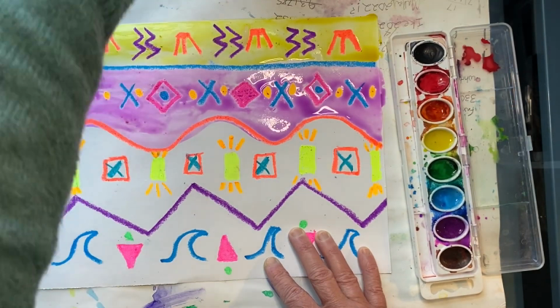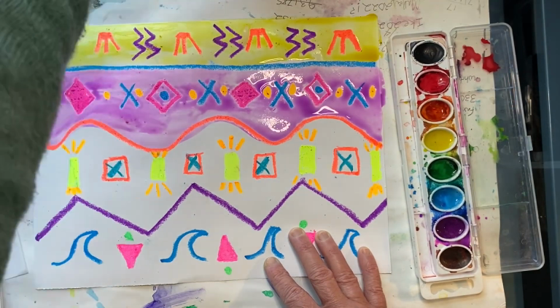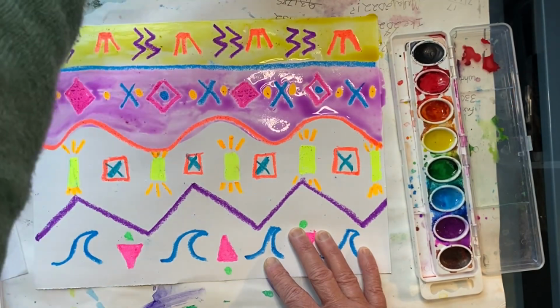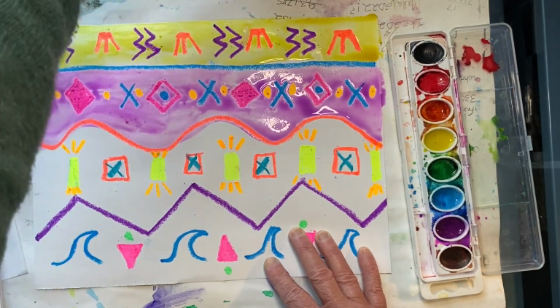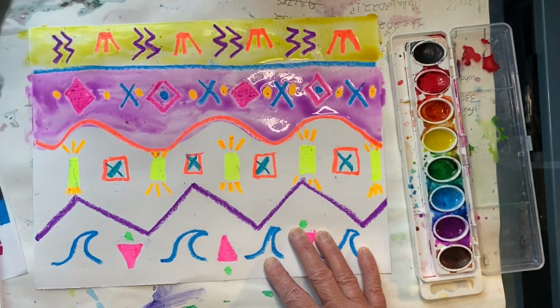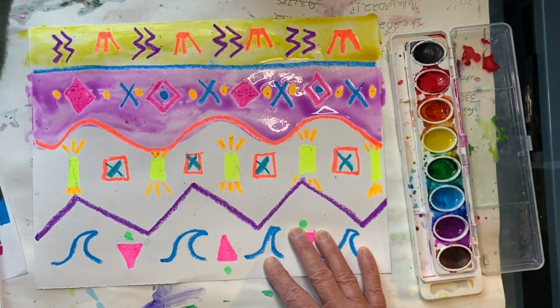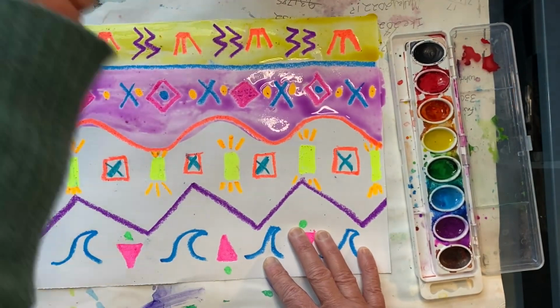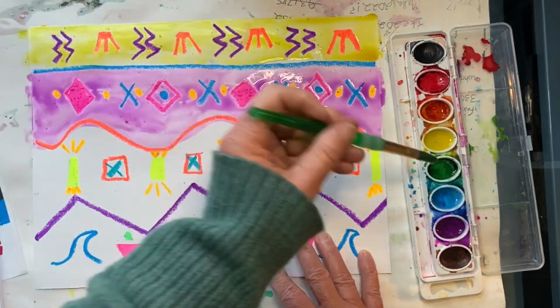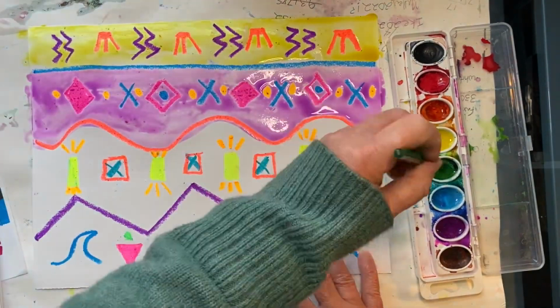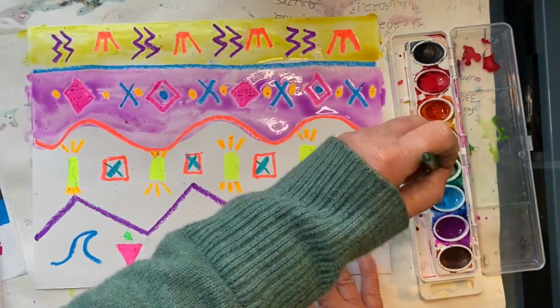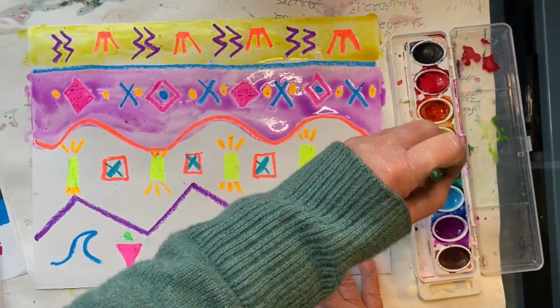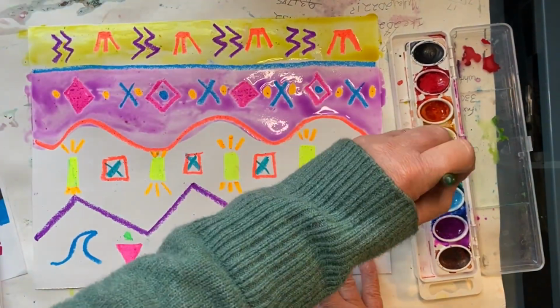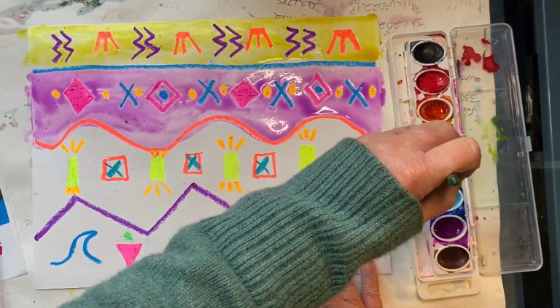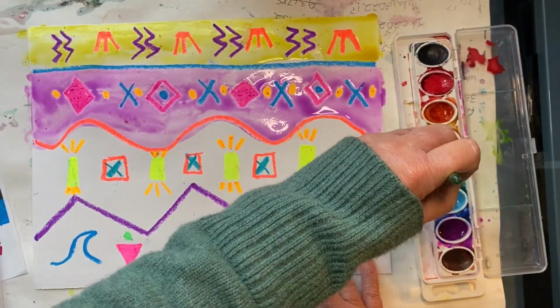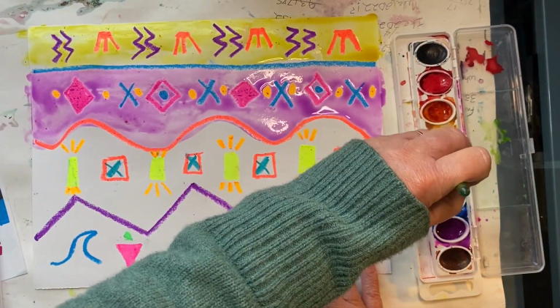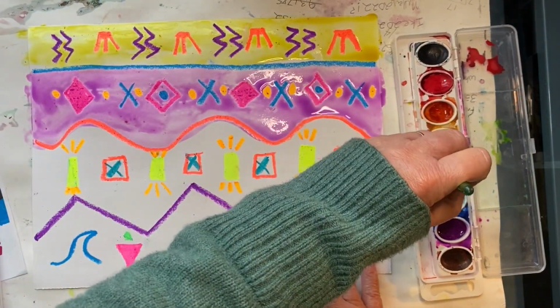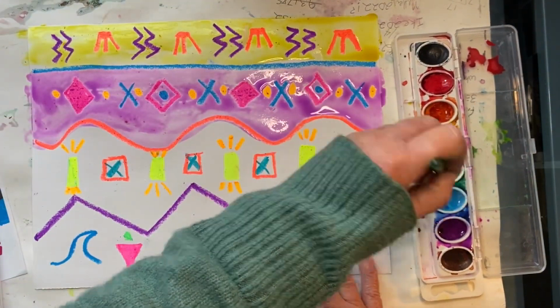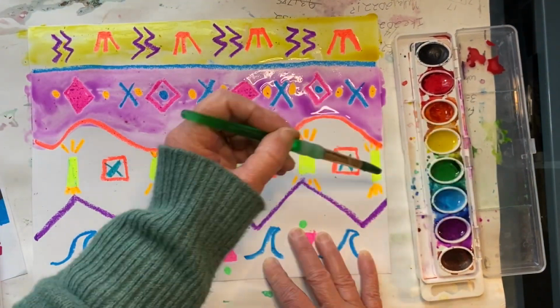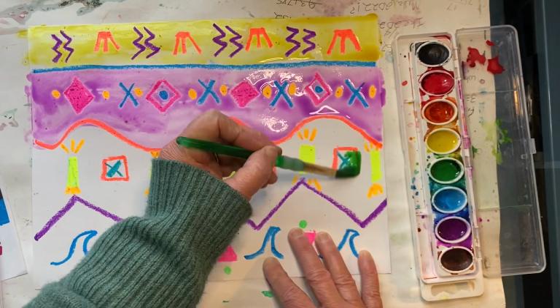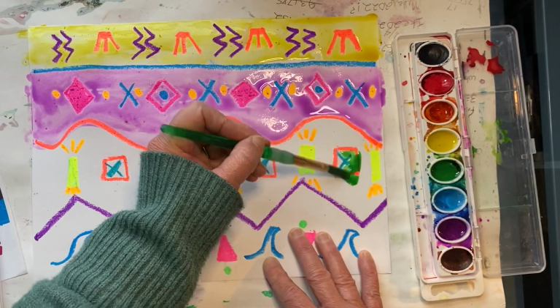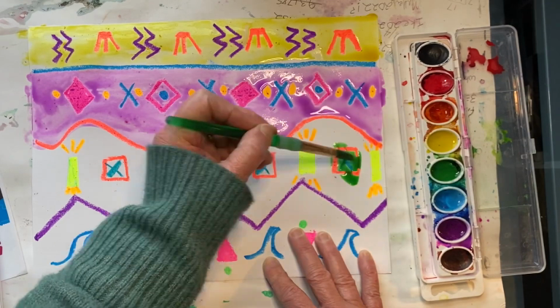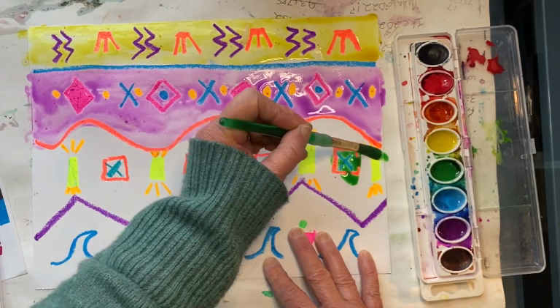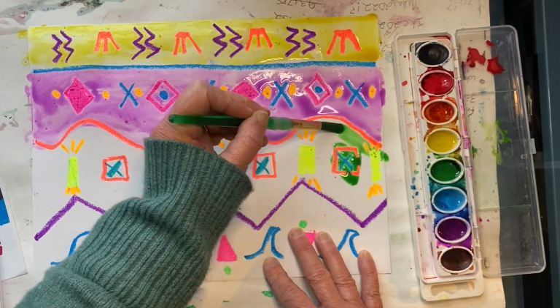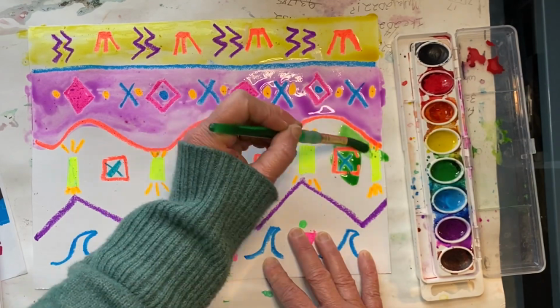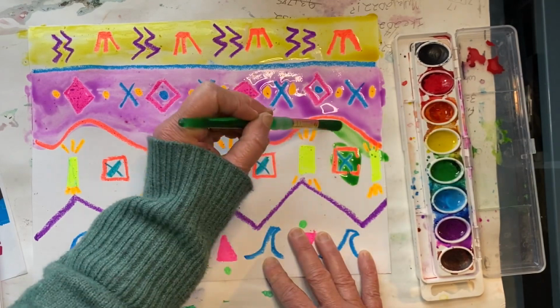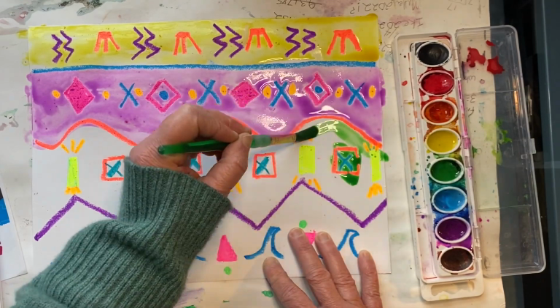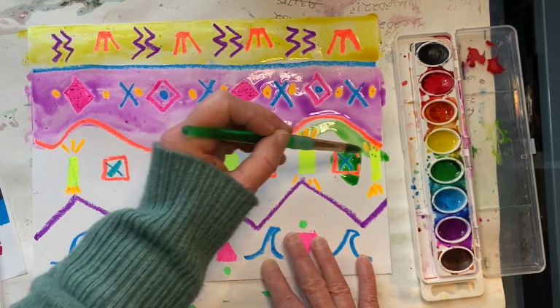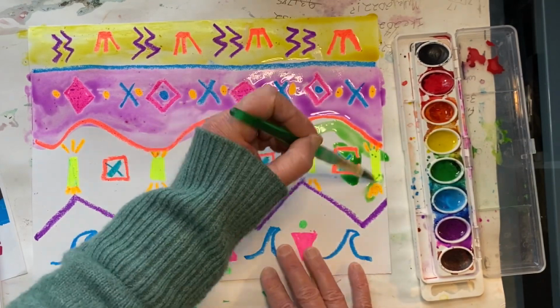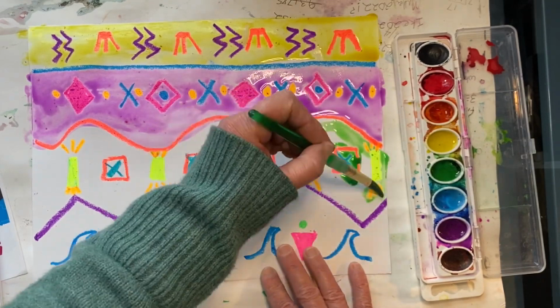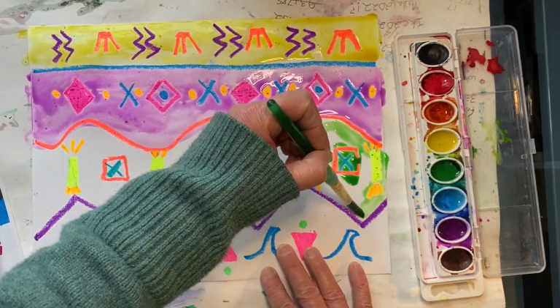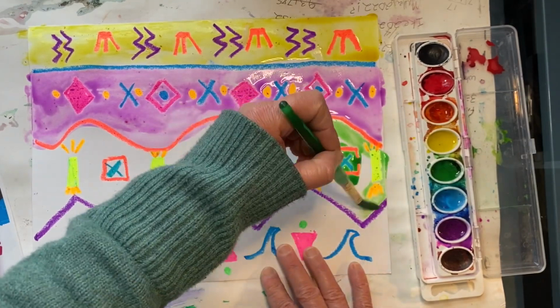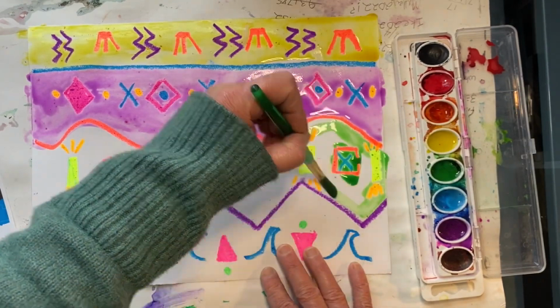It's time to rinse my brush again. Let's add some green to the third row of patterns.